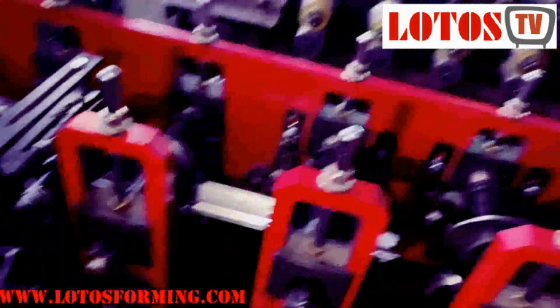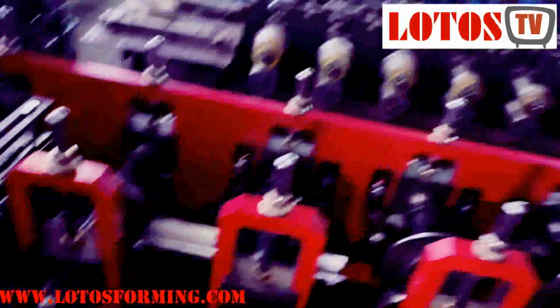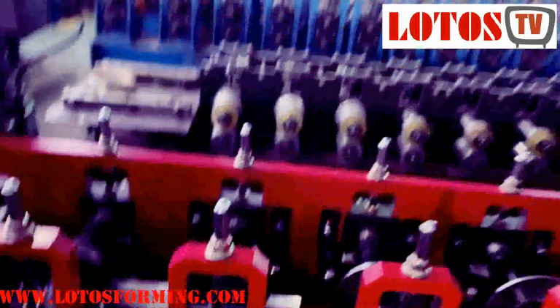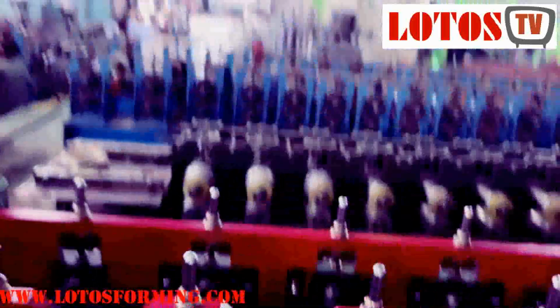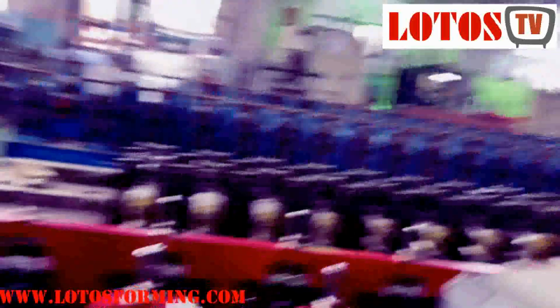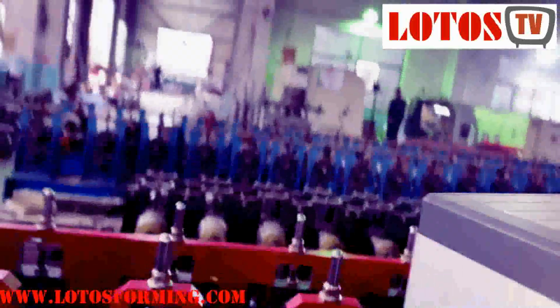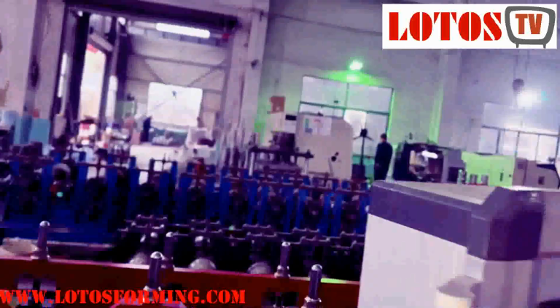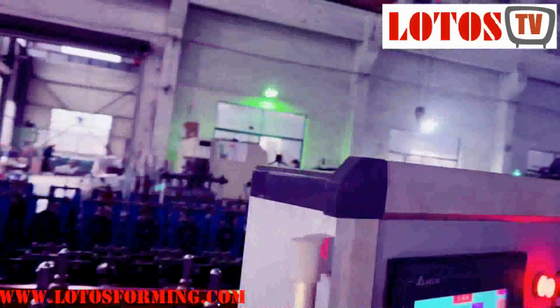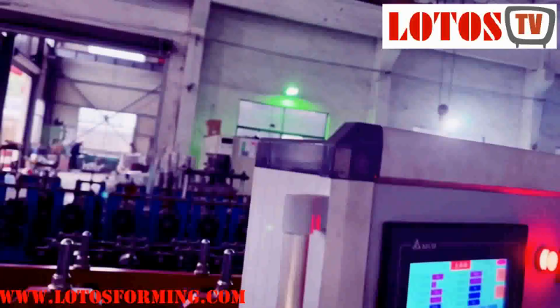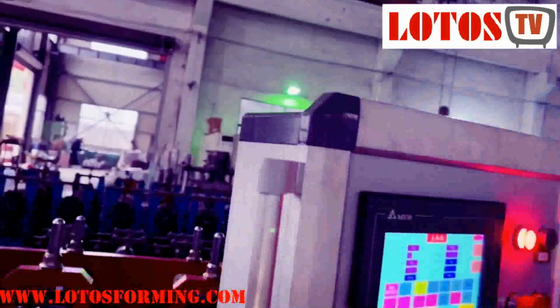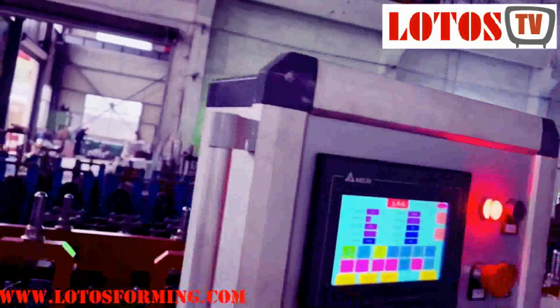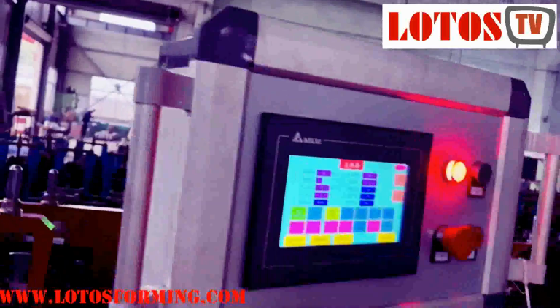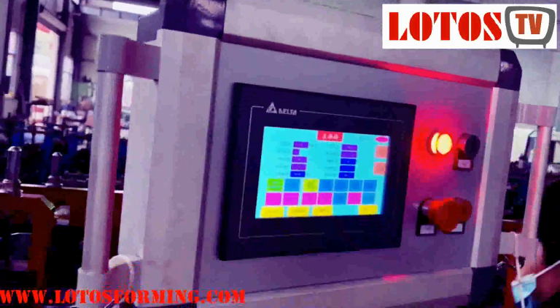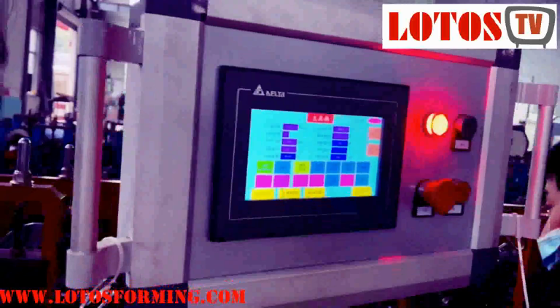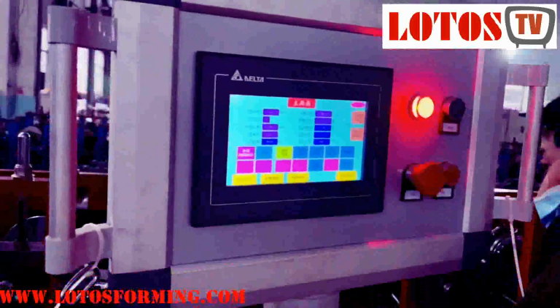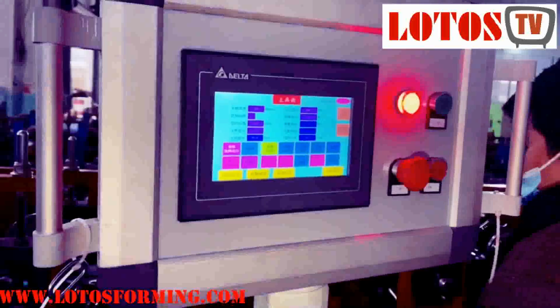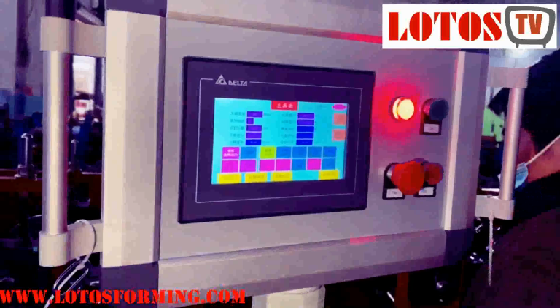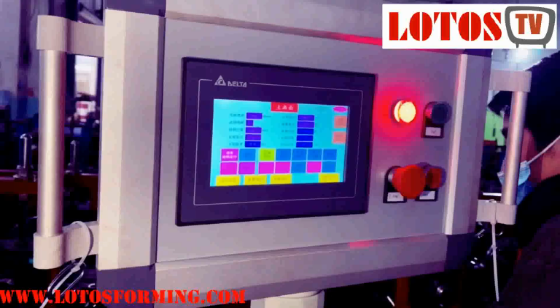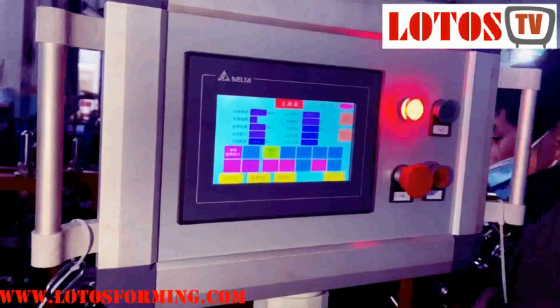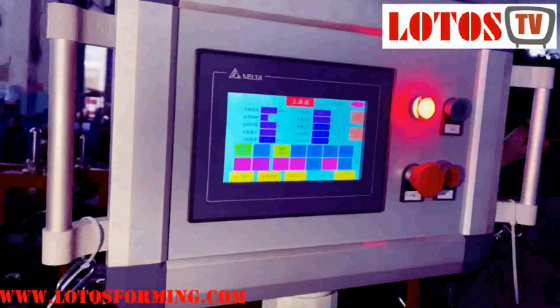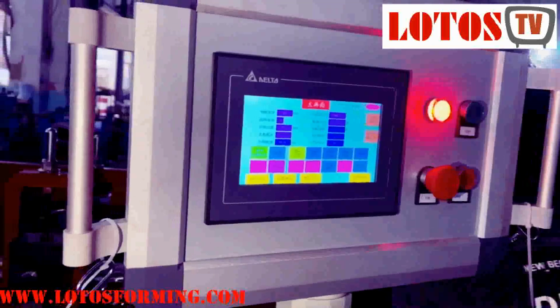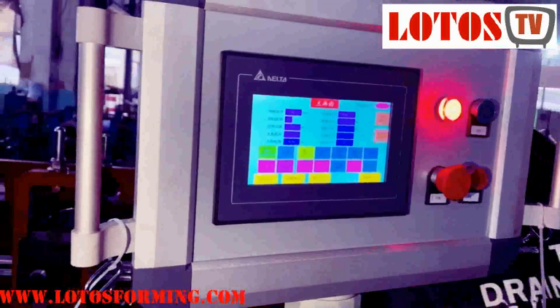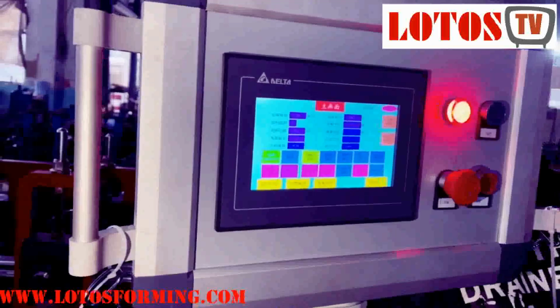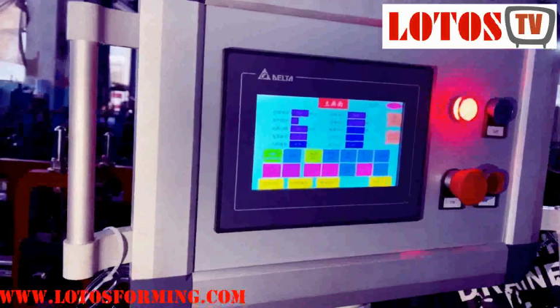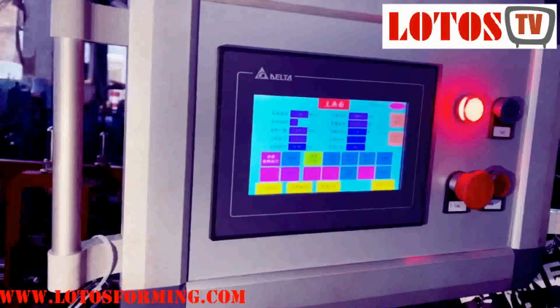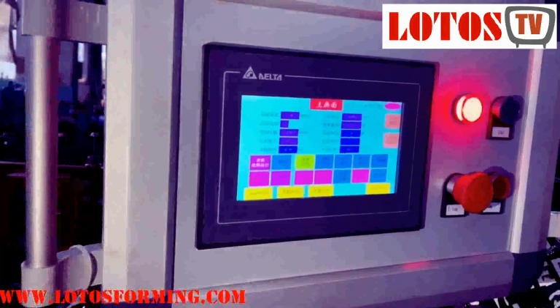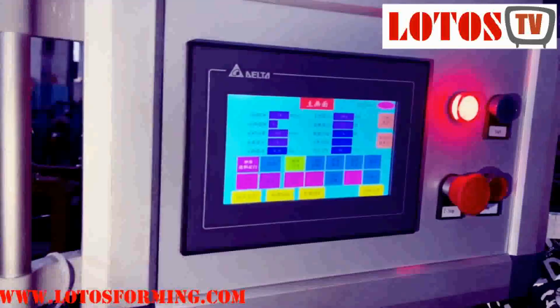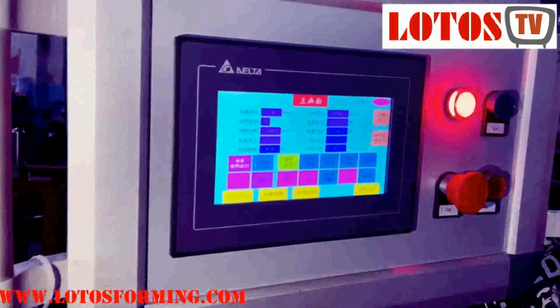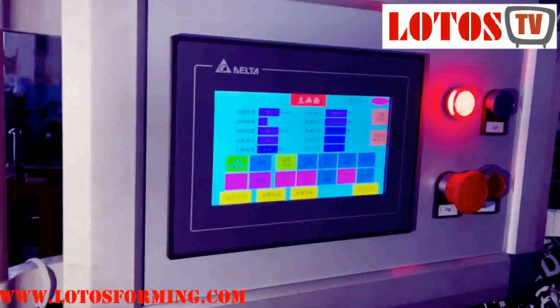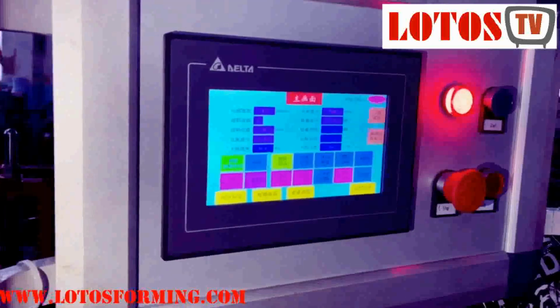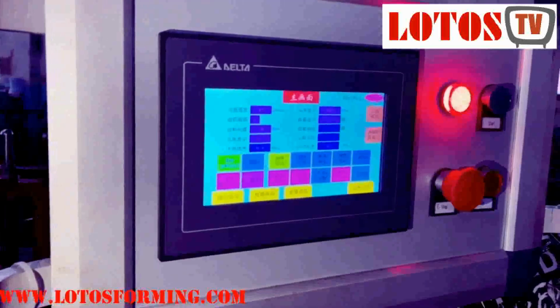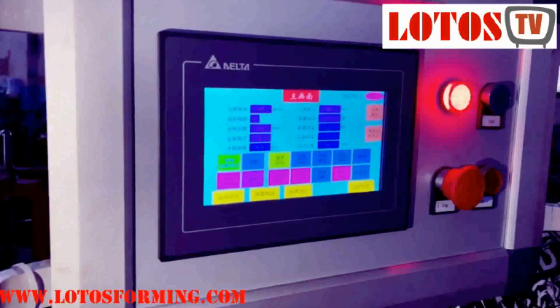Here is our operation system, which is coupled with the Delta system.